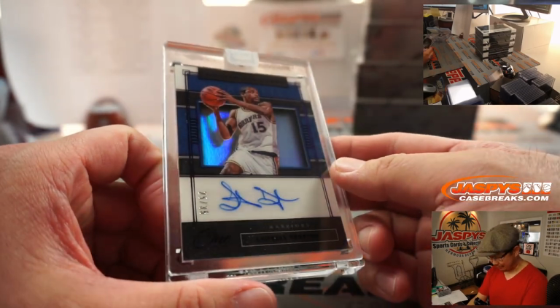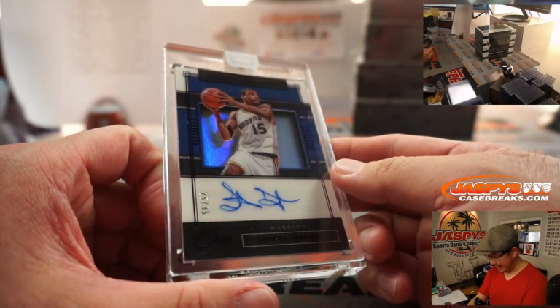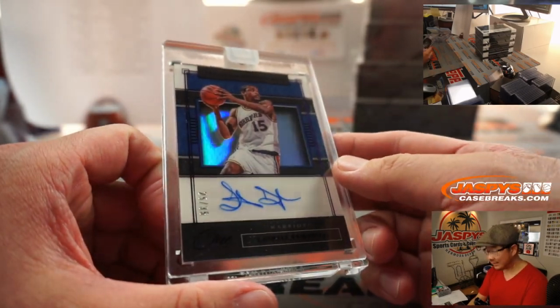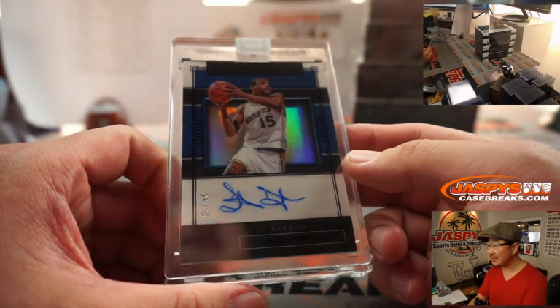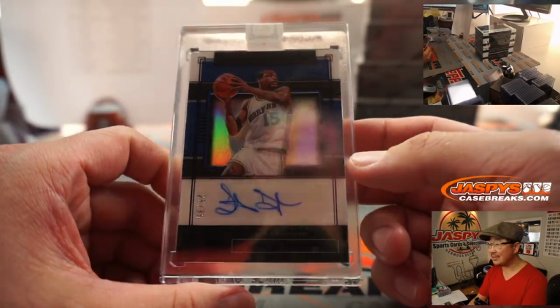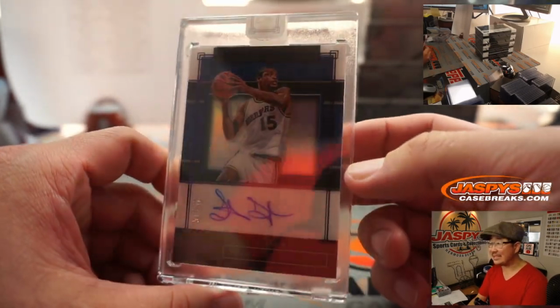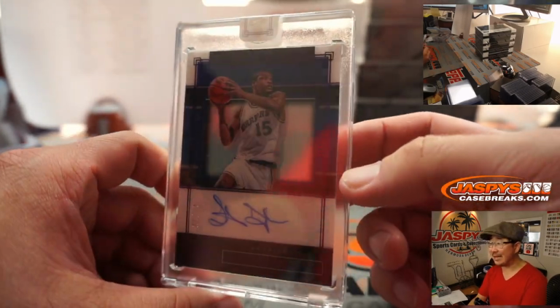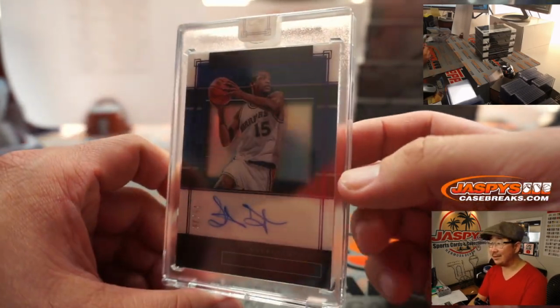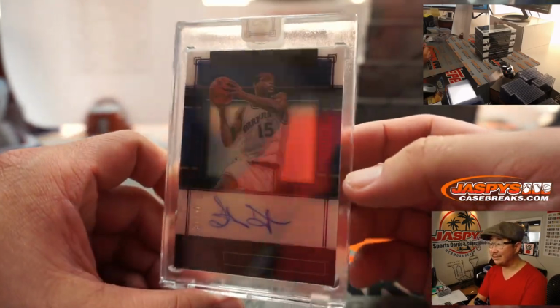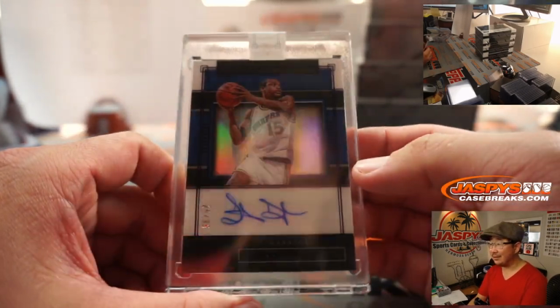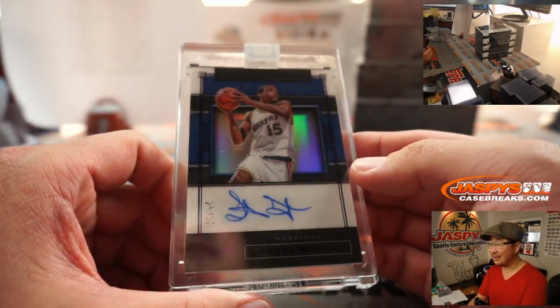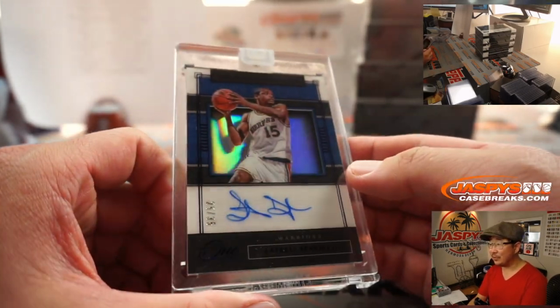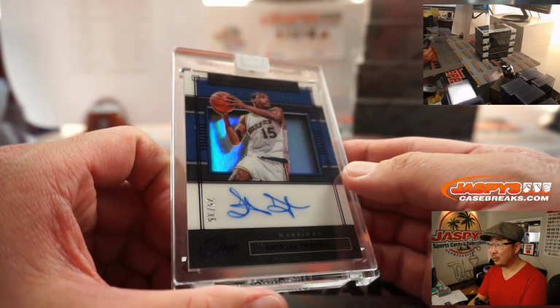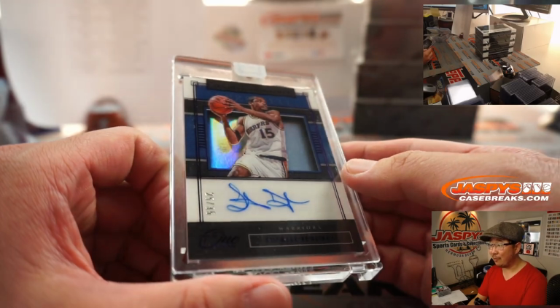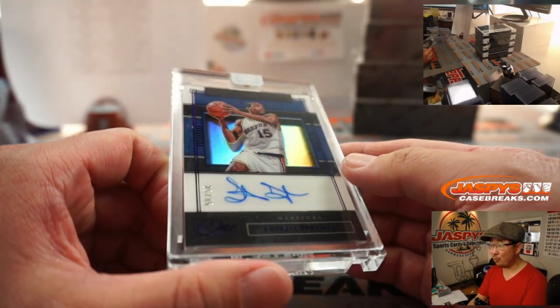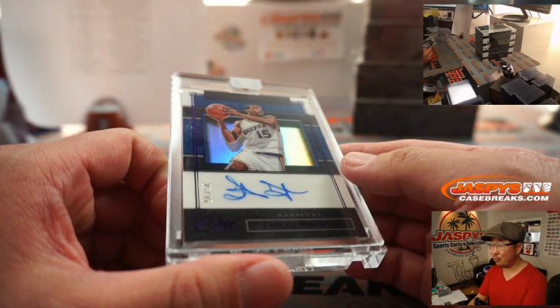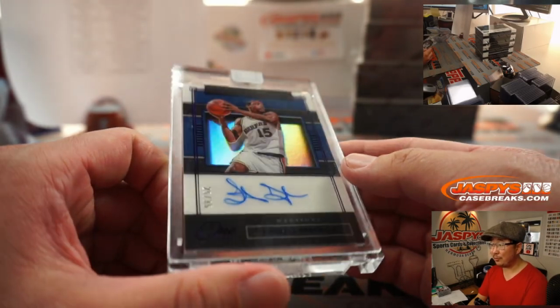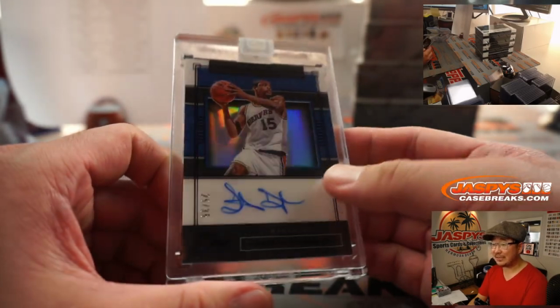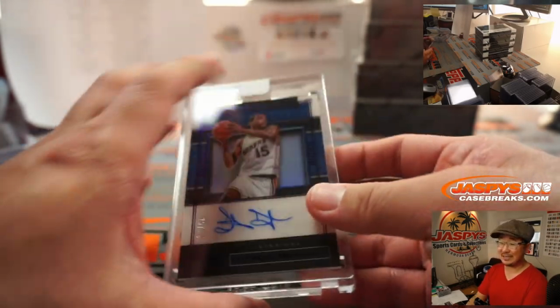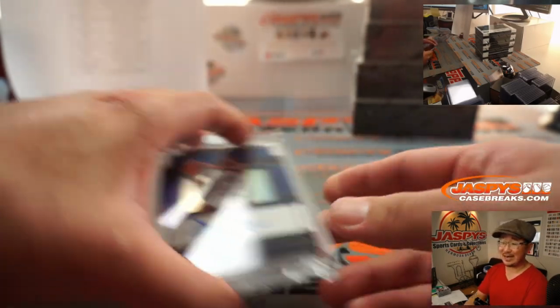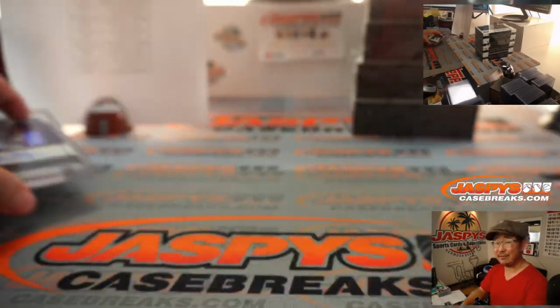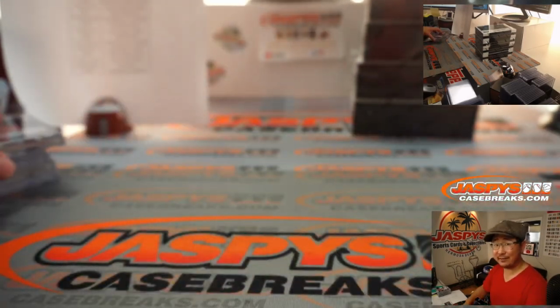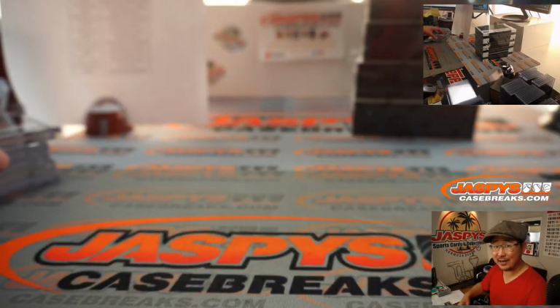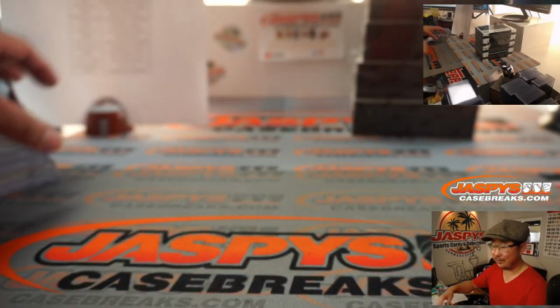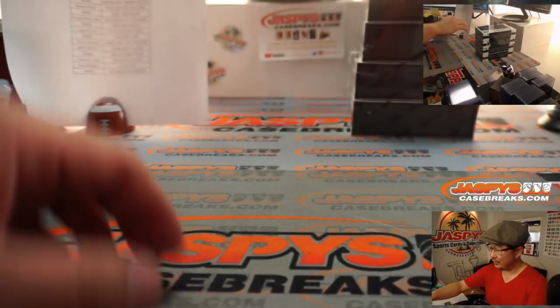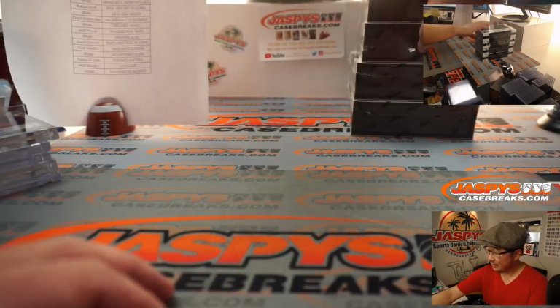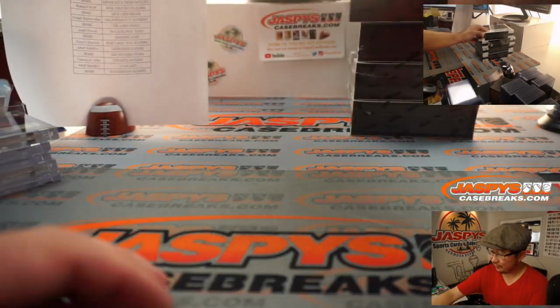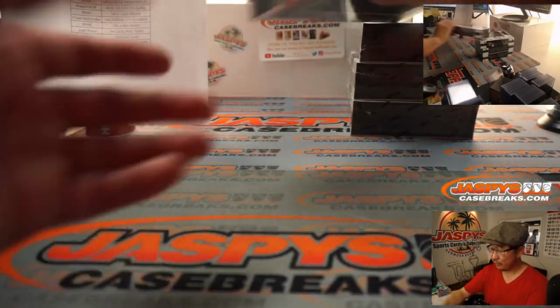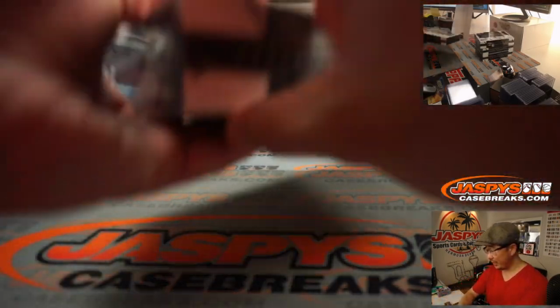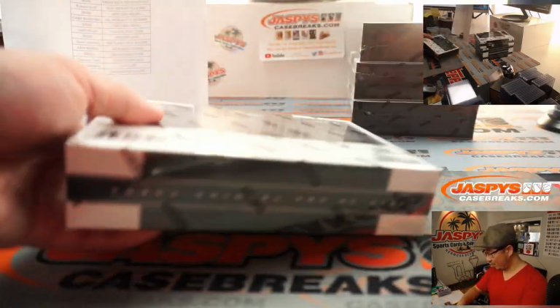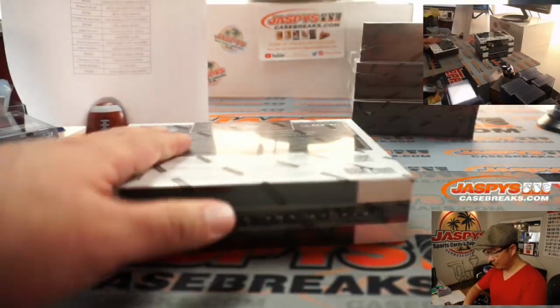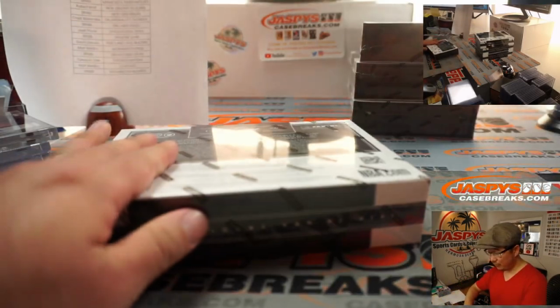Man, this design is really cool. I wonder if this is a sign of things to come for Panini 1 football.